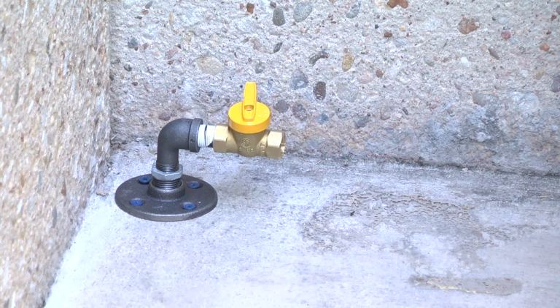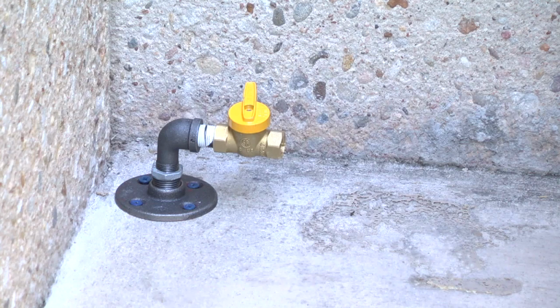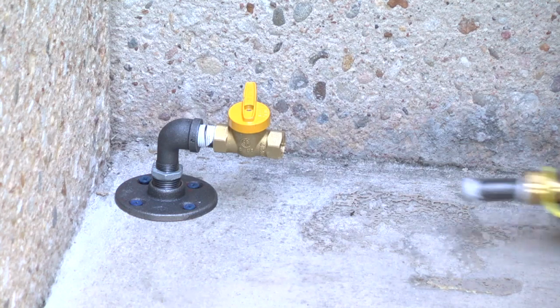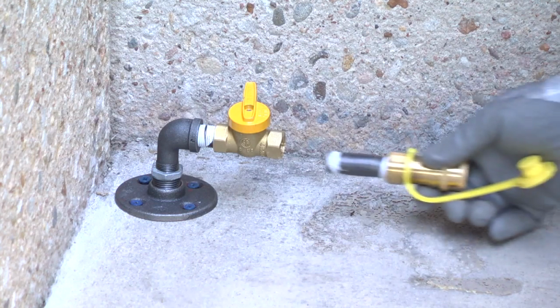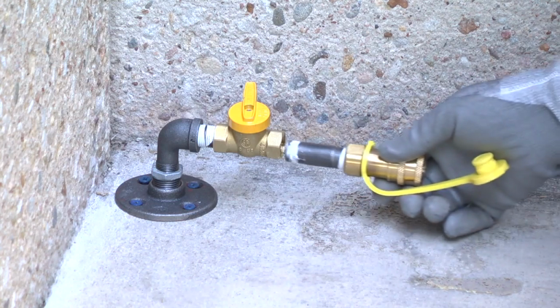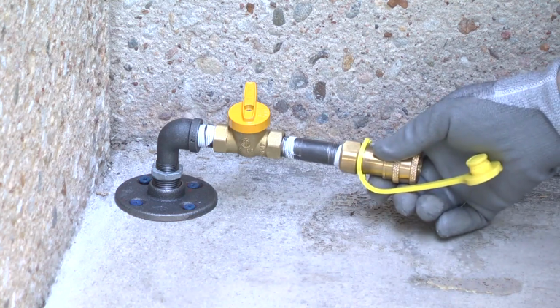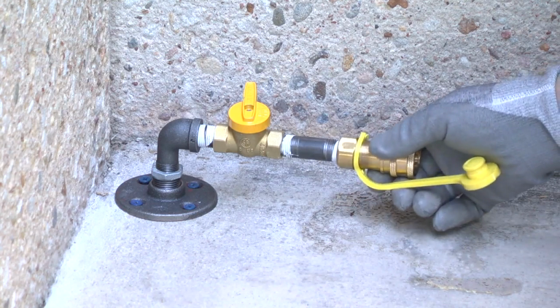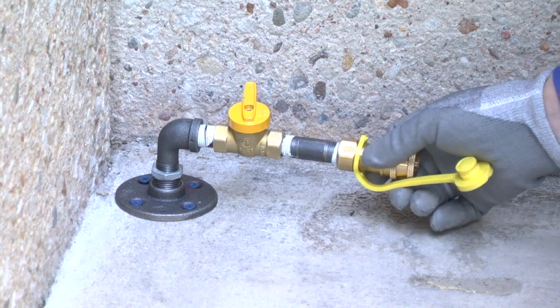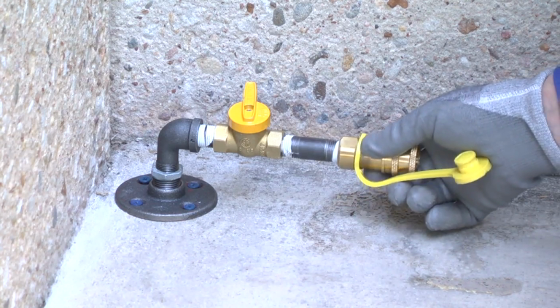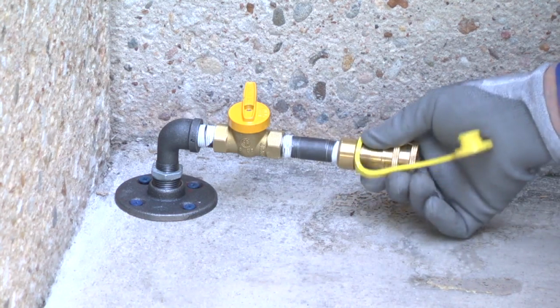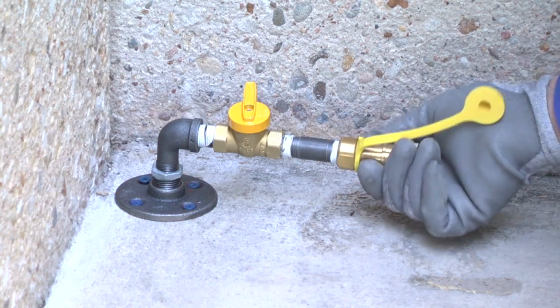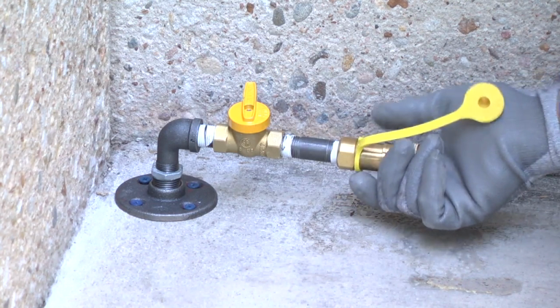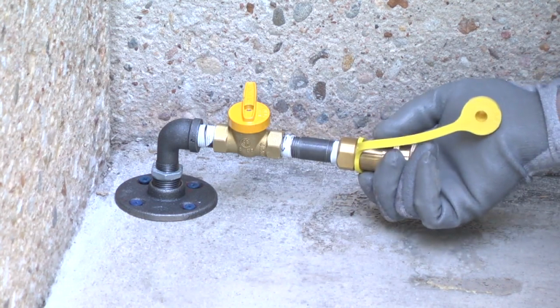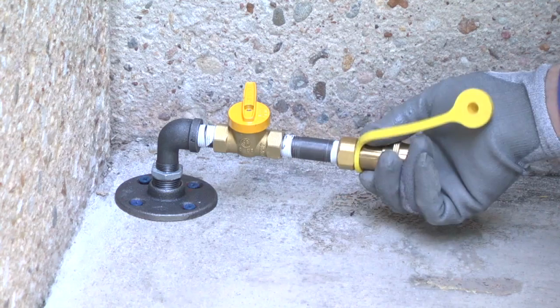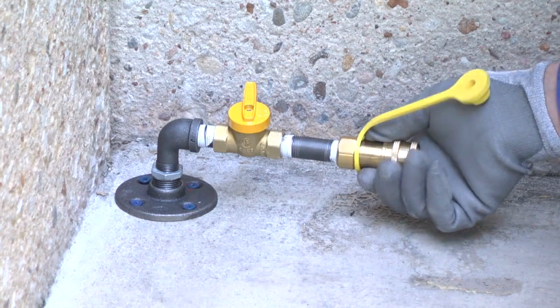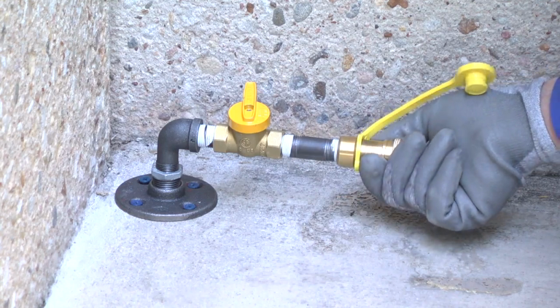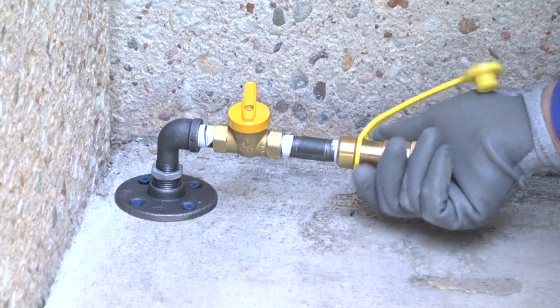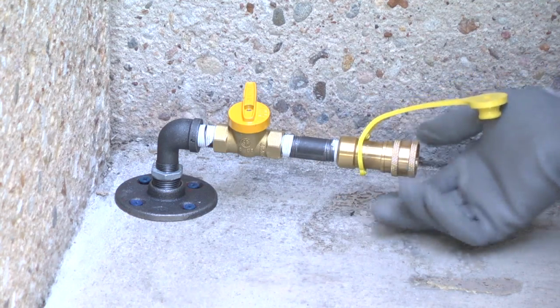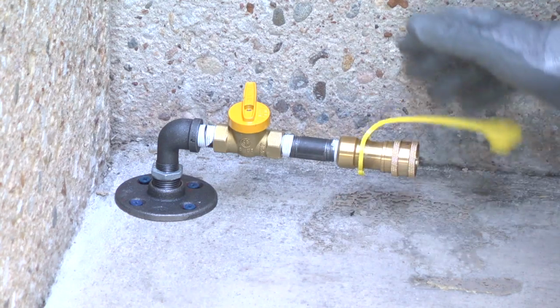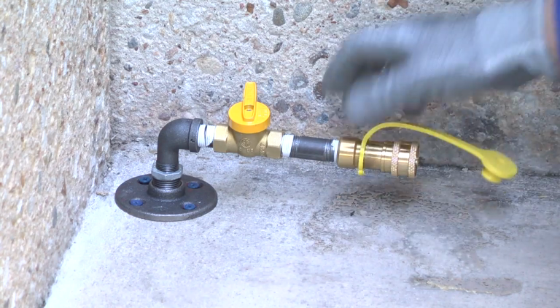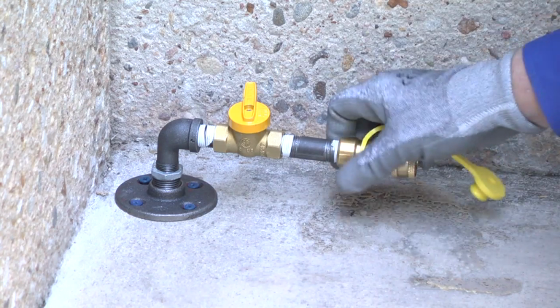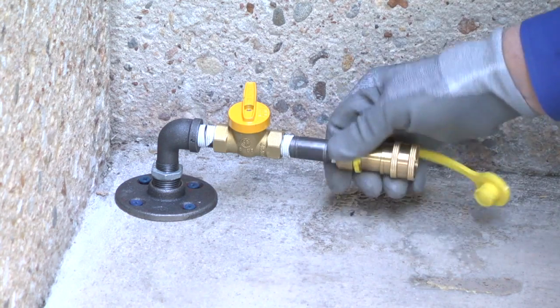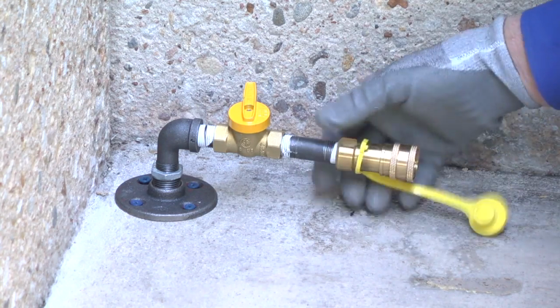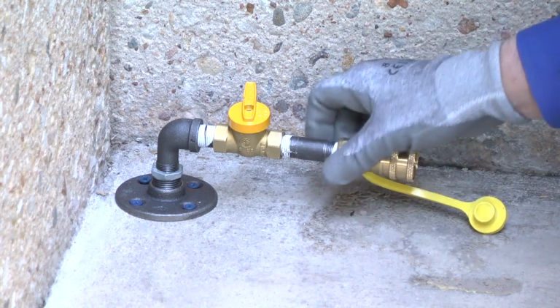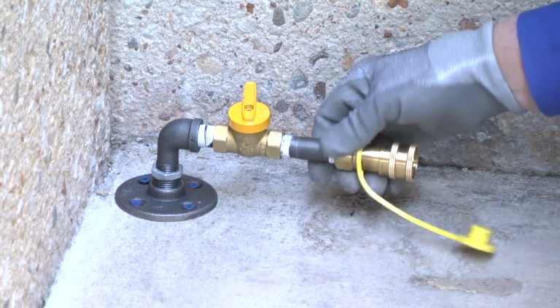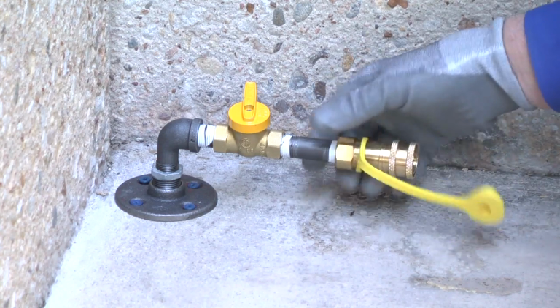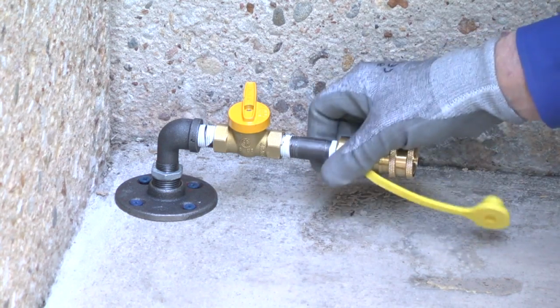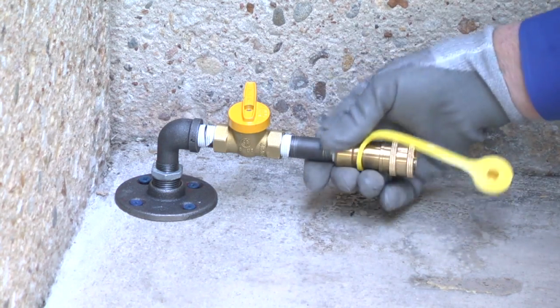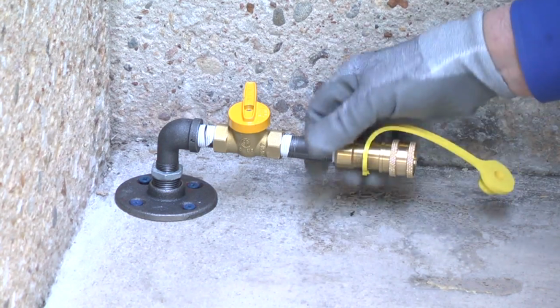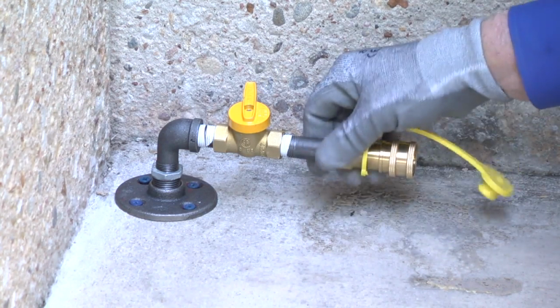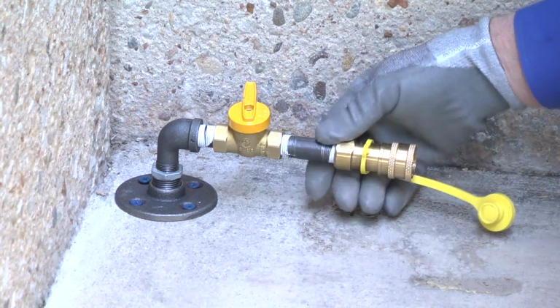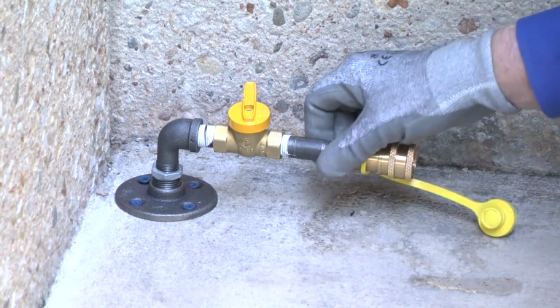If your home's natural gas supply line doesn't already have a disconnect fitting attached, install the disconnect fitting now.